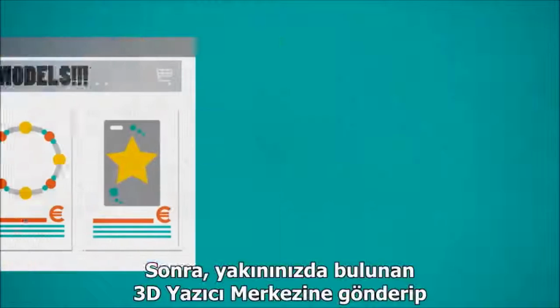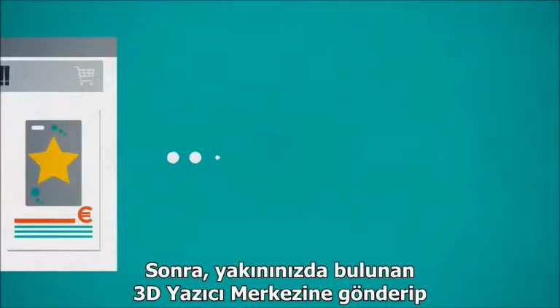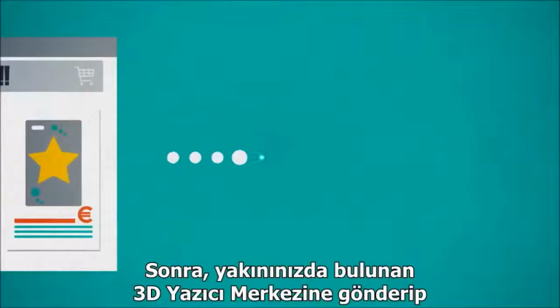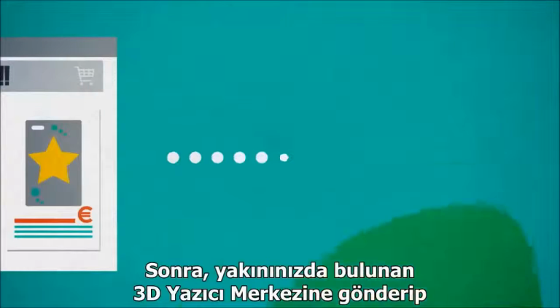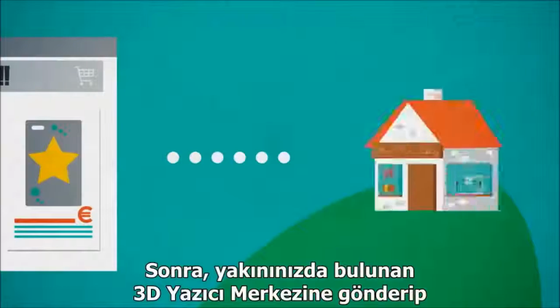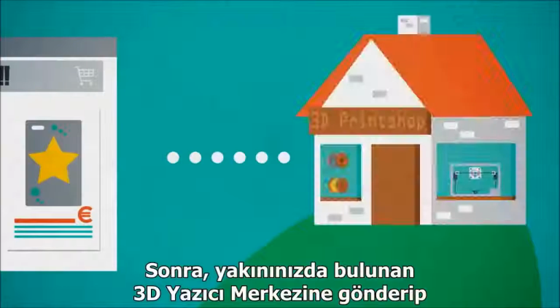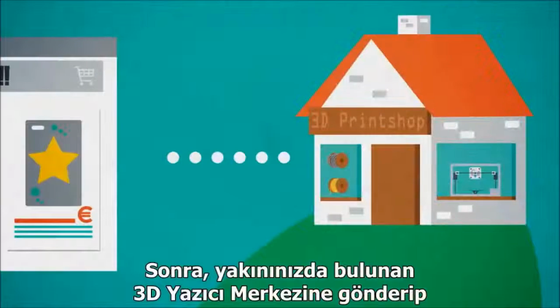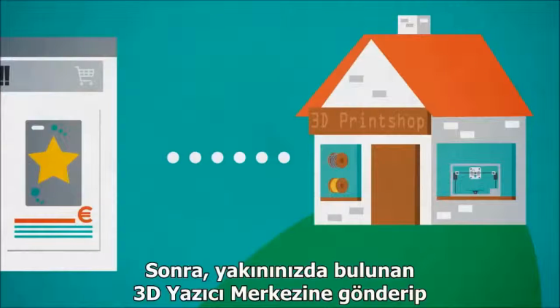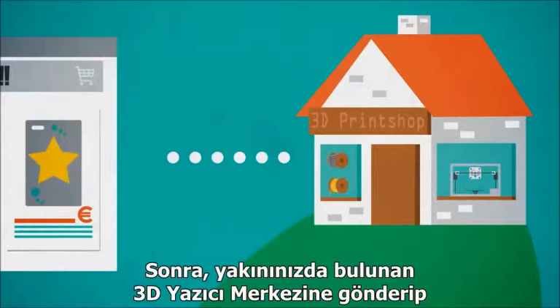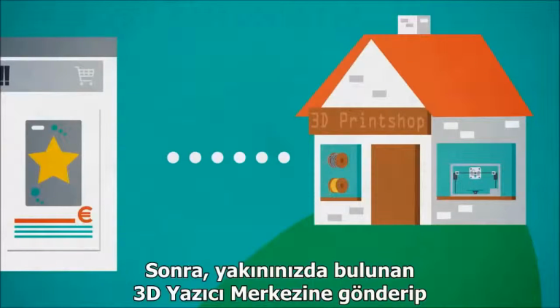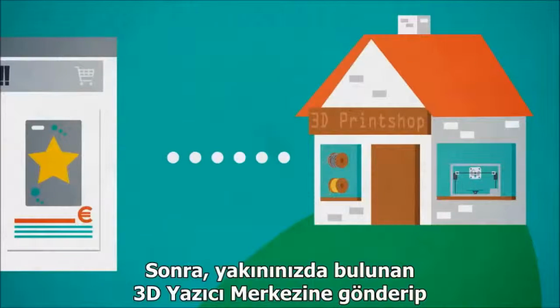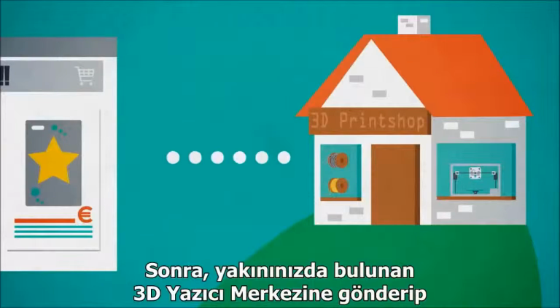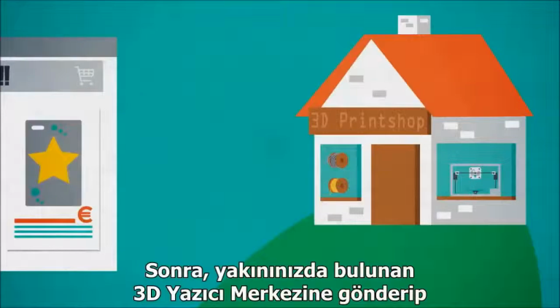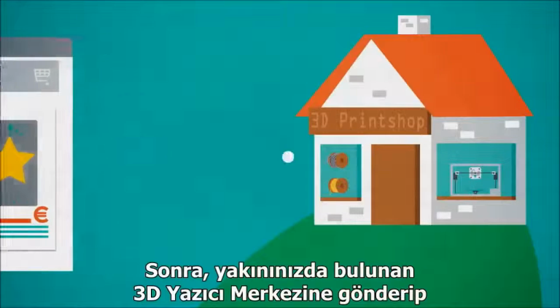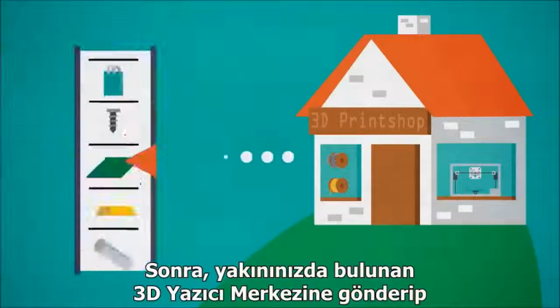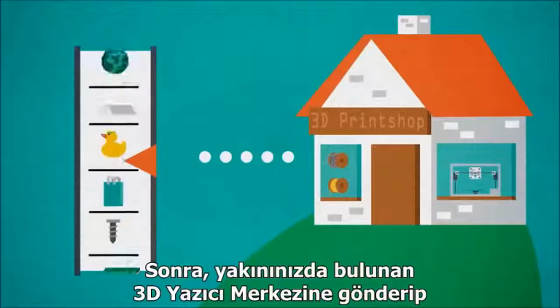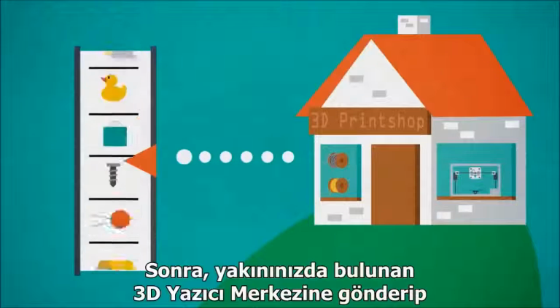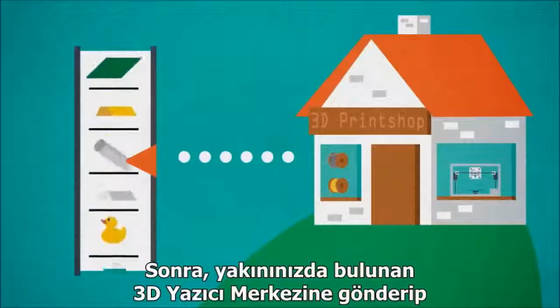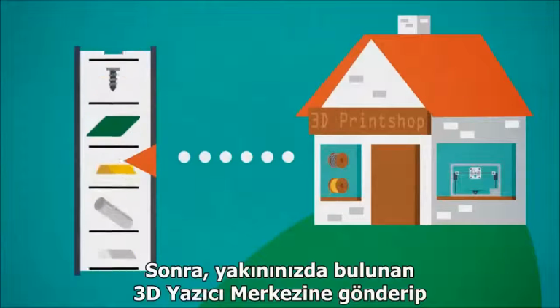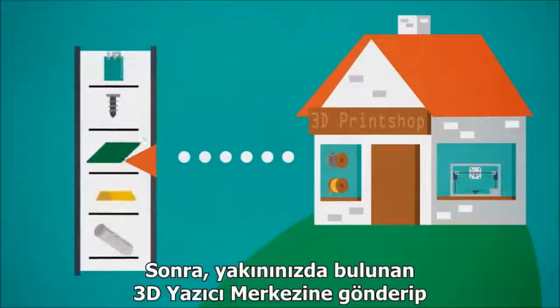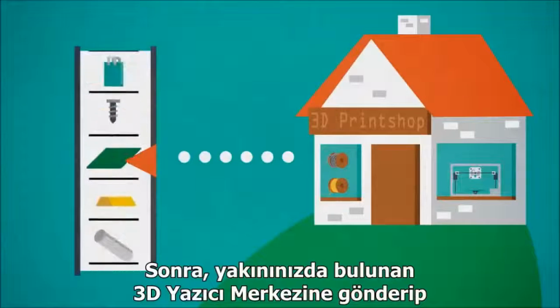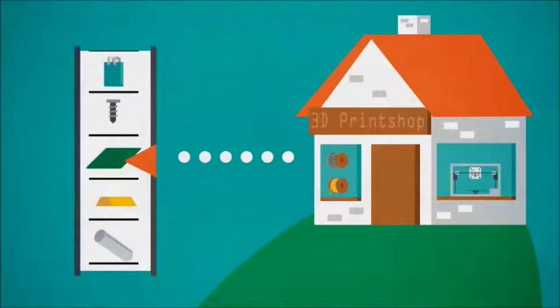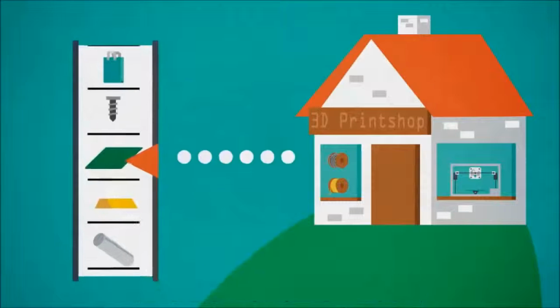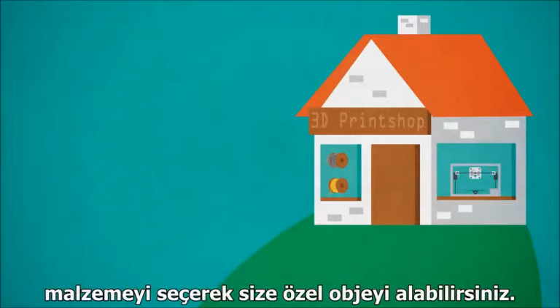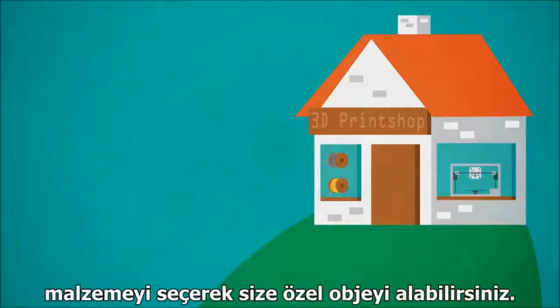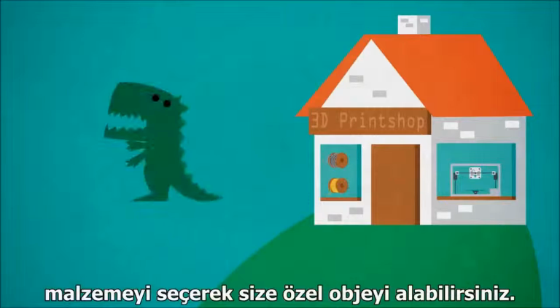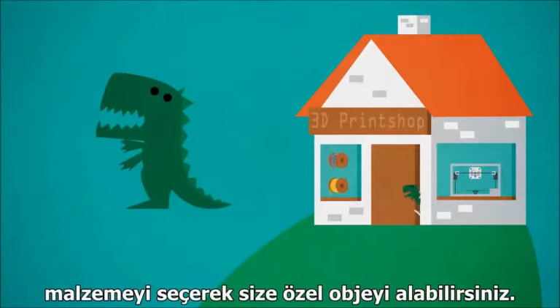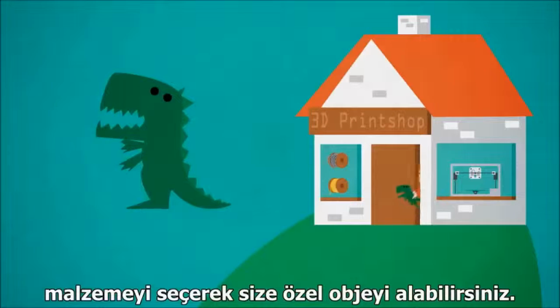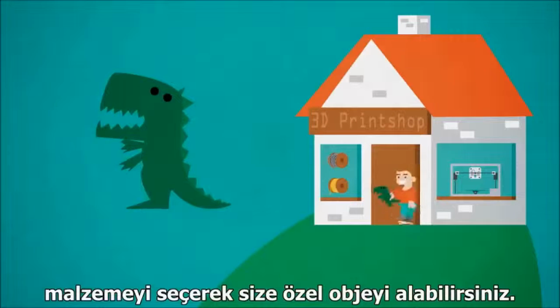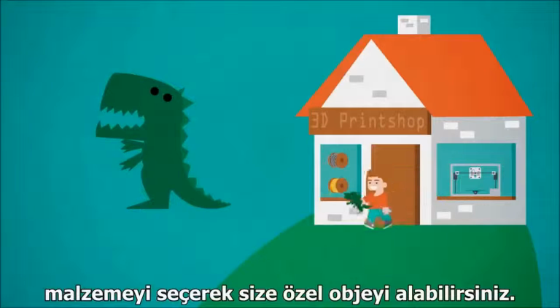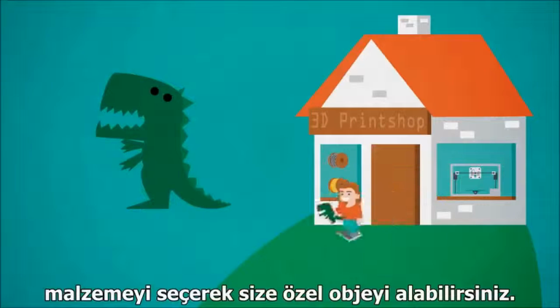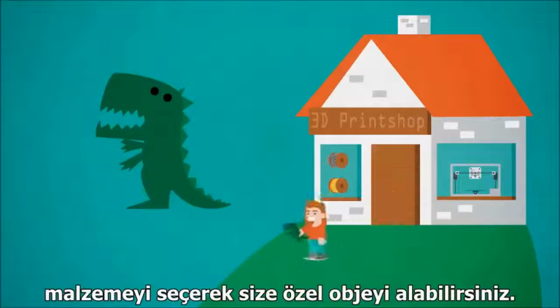or phone cases. Then send it to a 3D print shop nearby, choose a material, and pick up your own unique item.